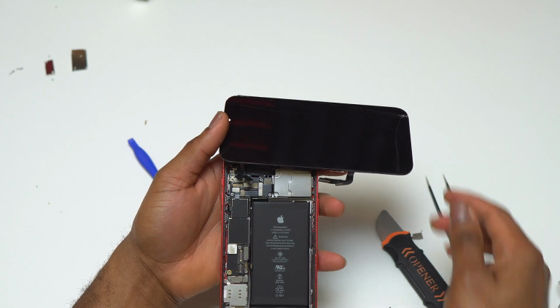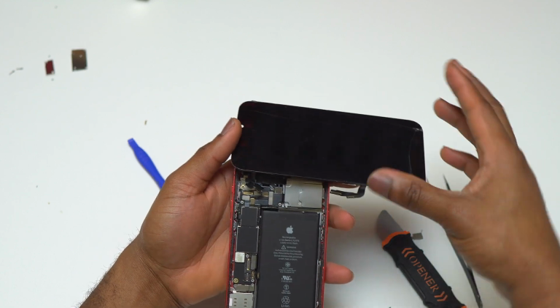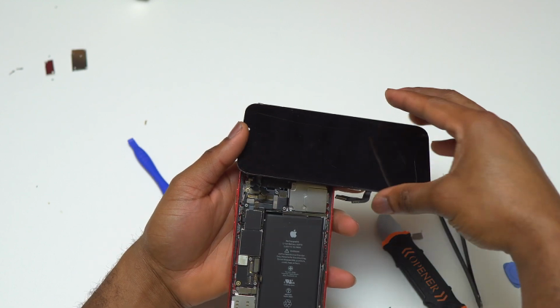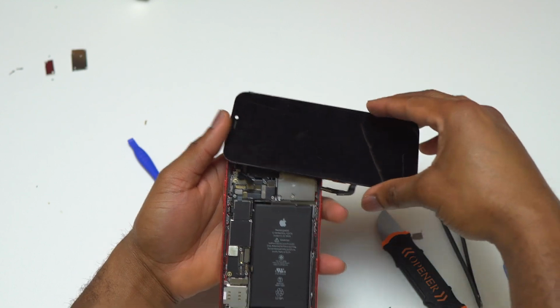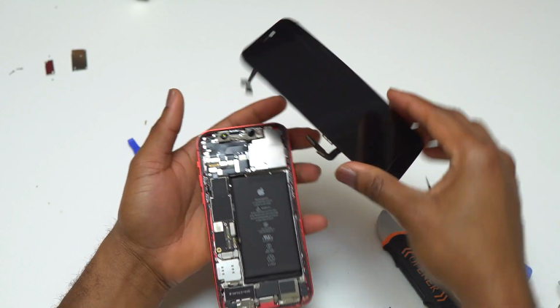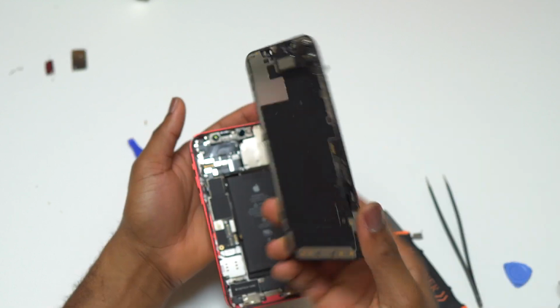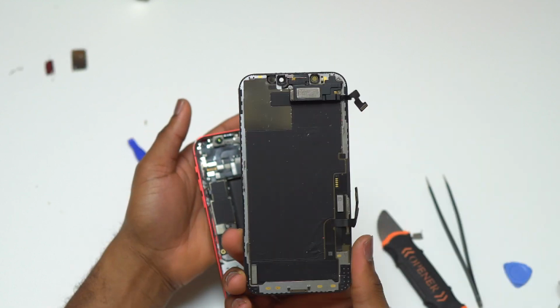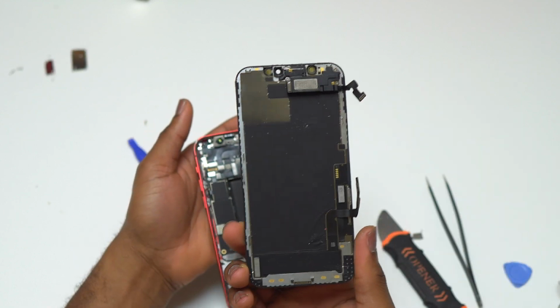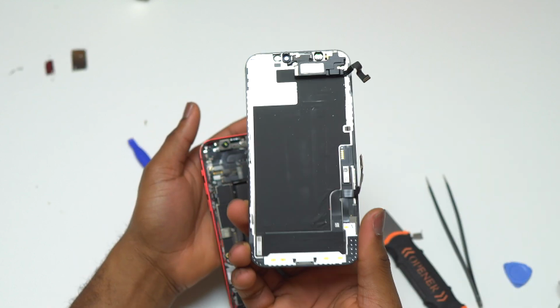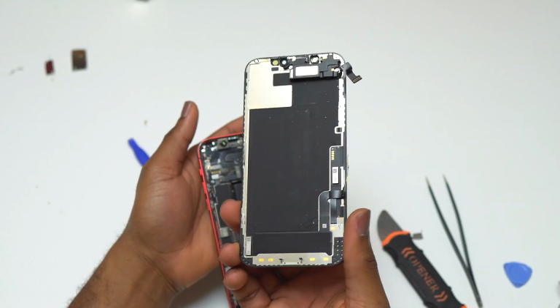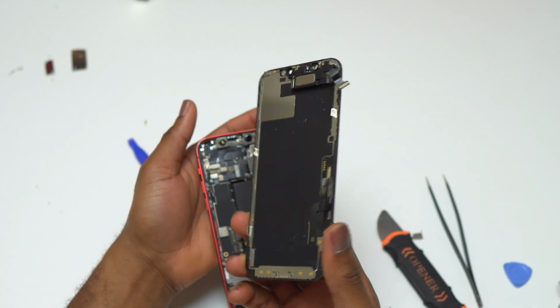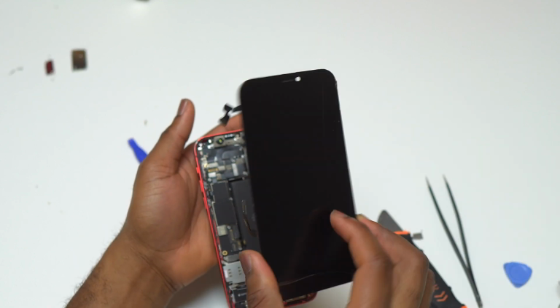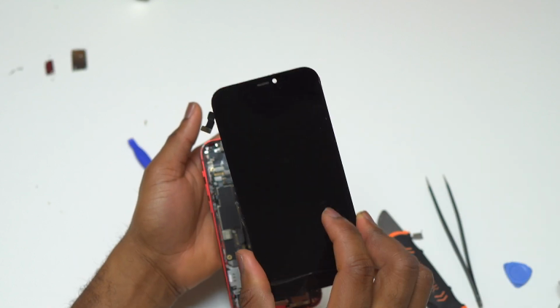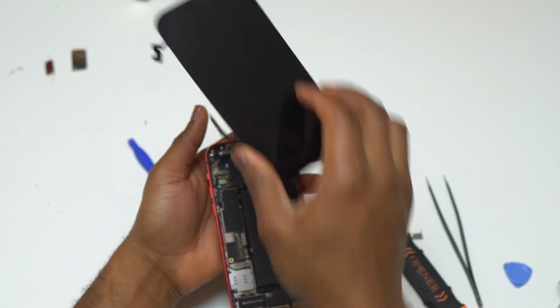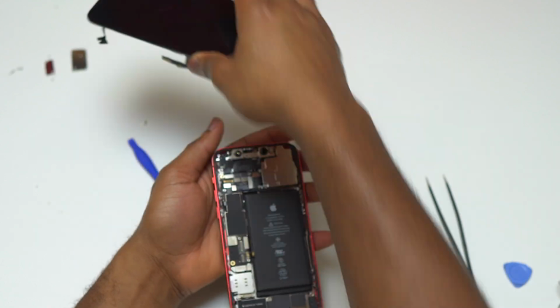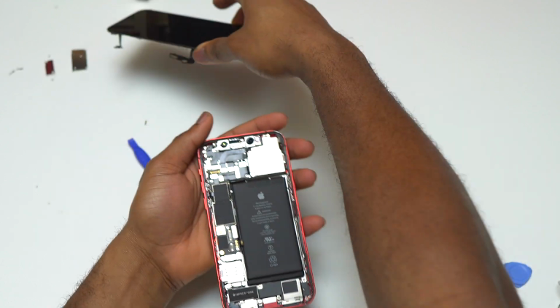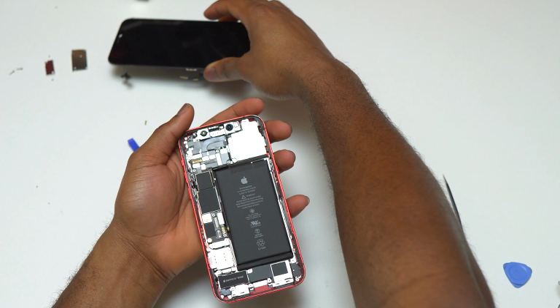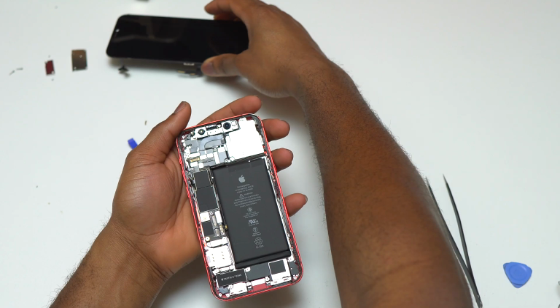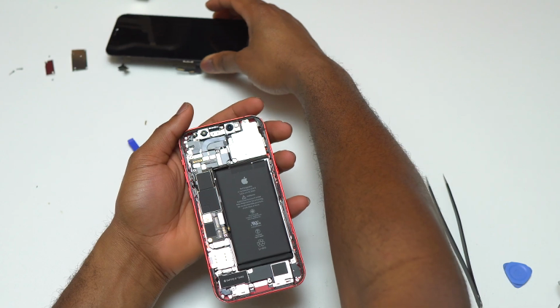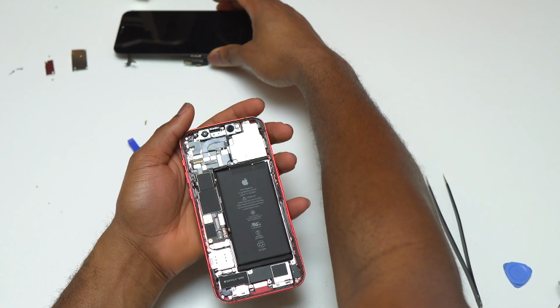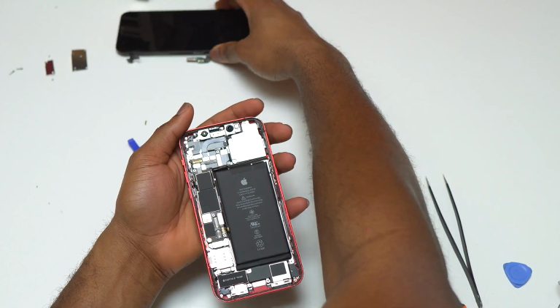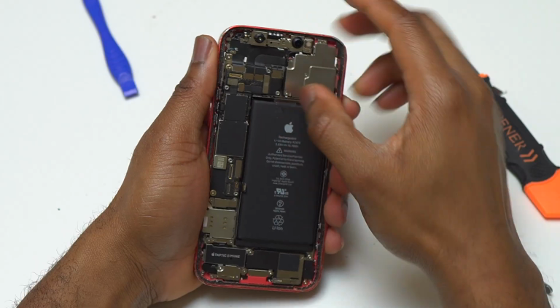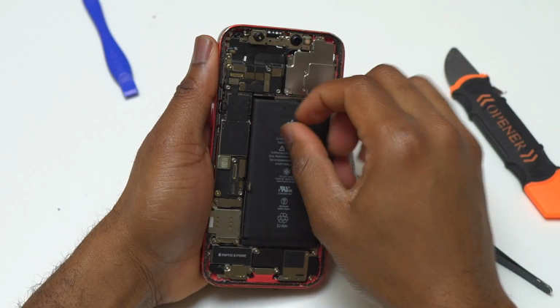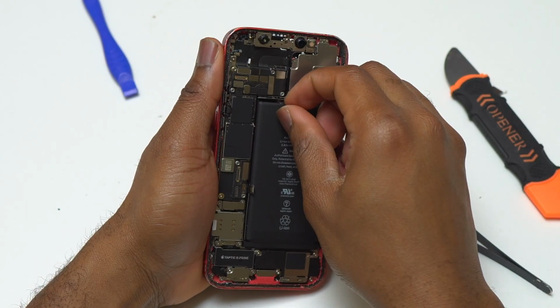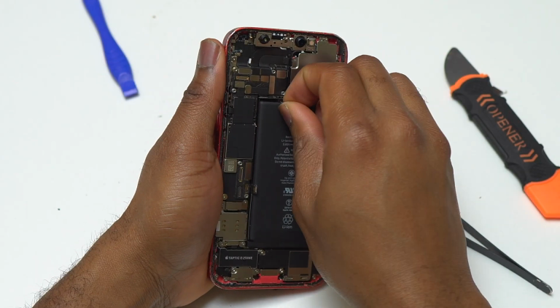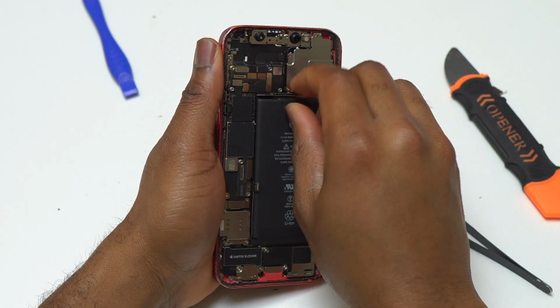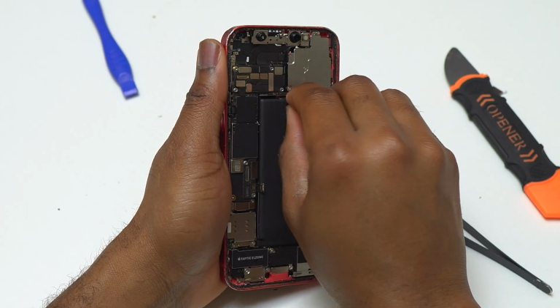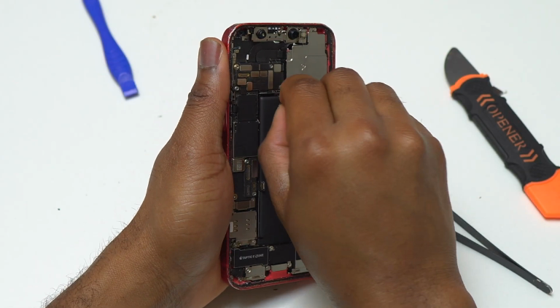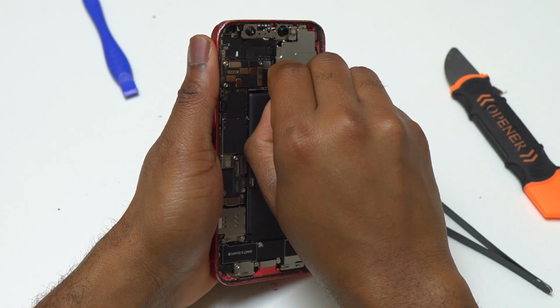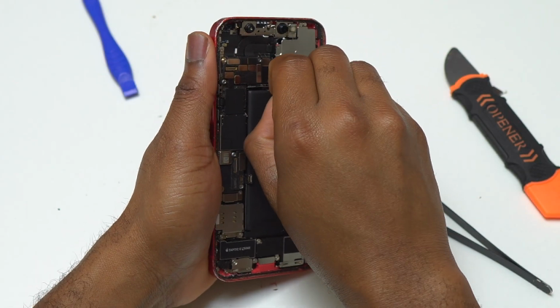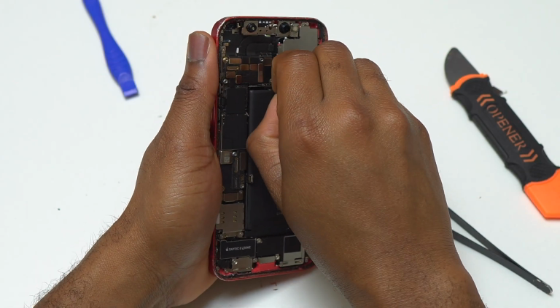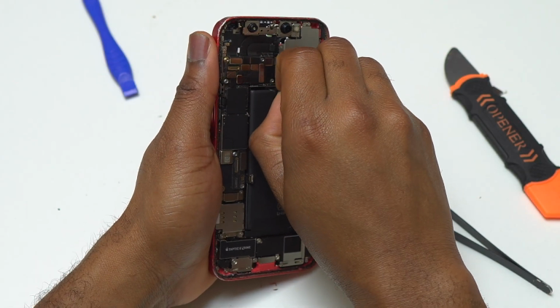If you have a broken screen, this is the right time to replace the screen on your iPhone 12. You just need to transfer the front speaker onto the new screen.